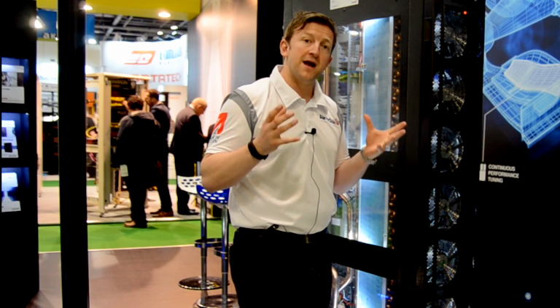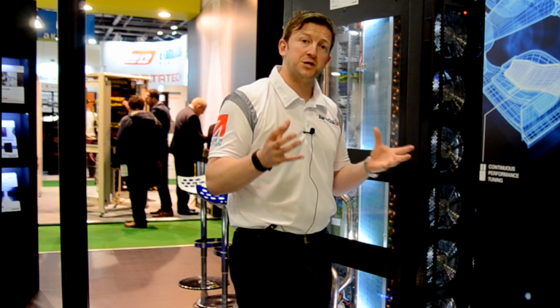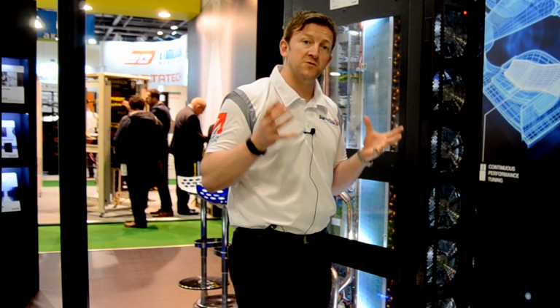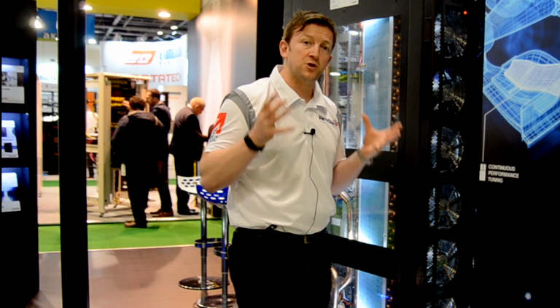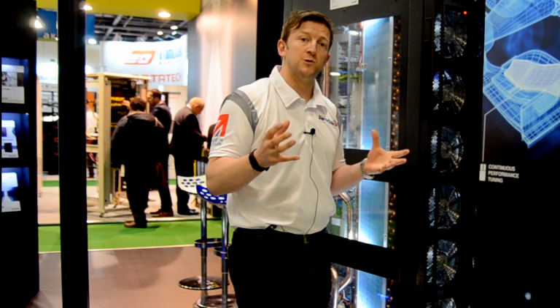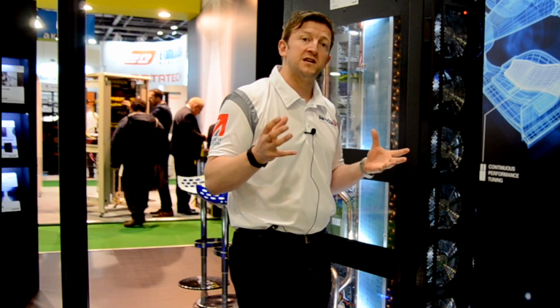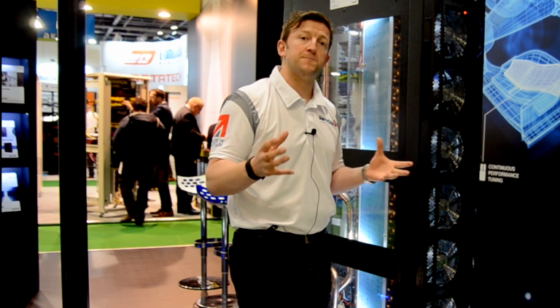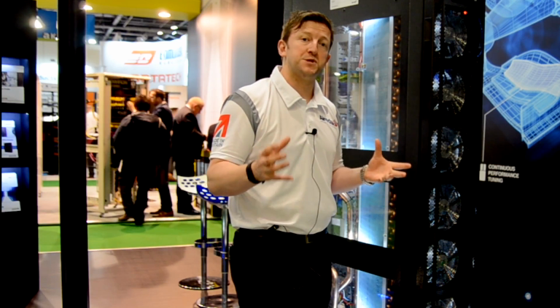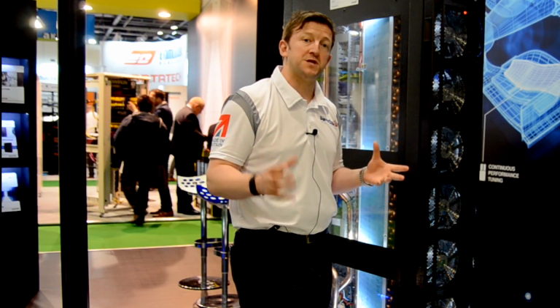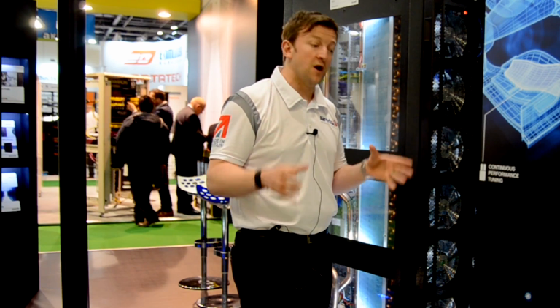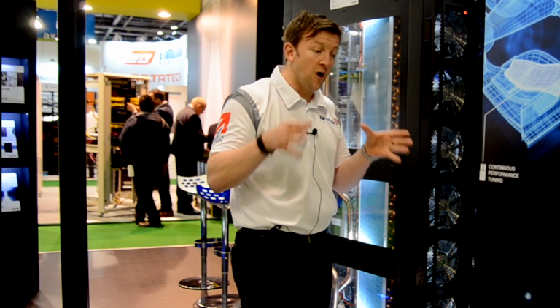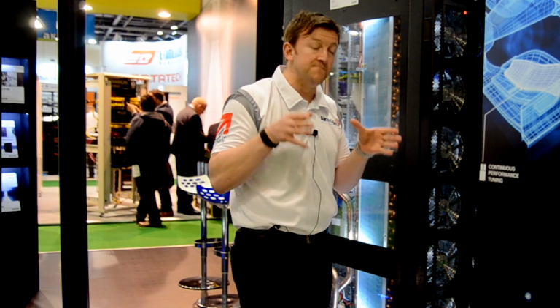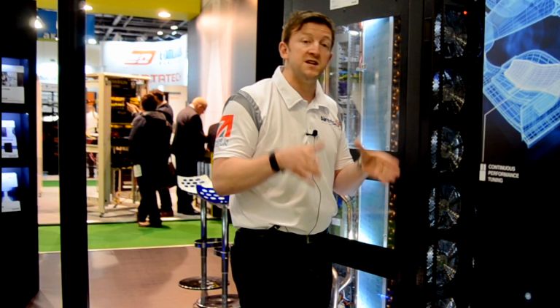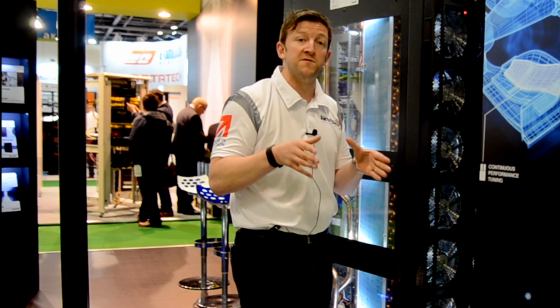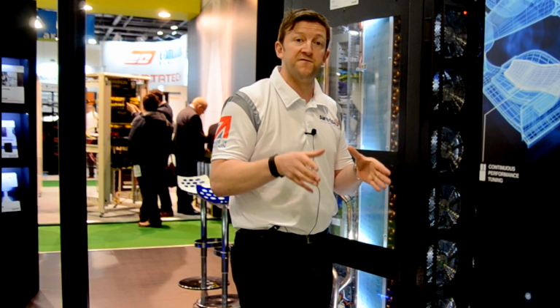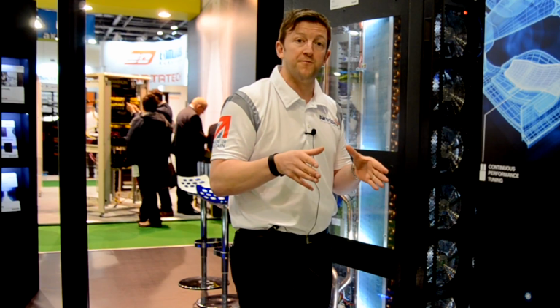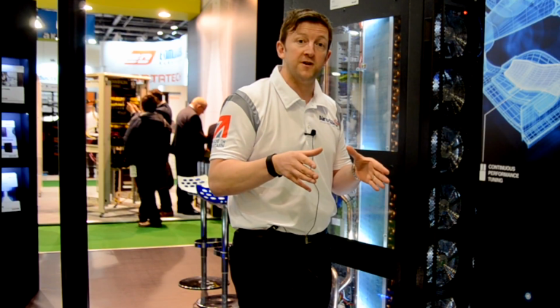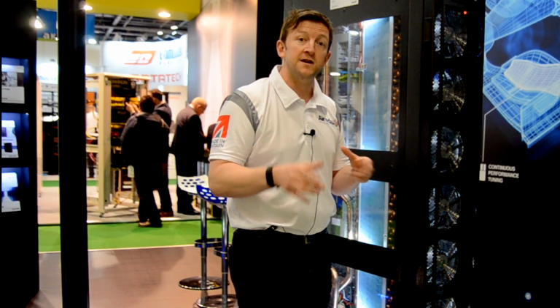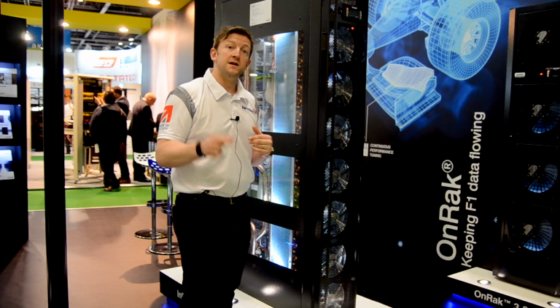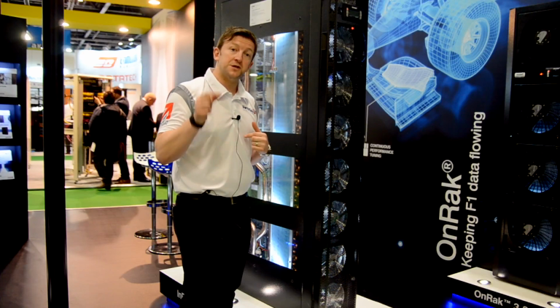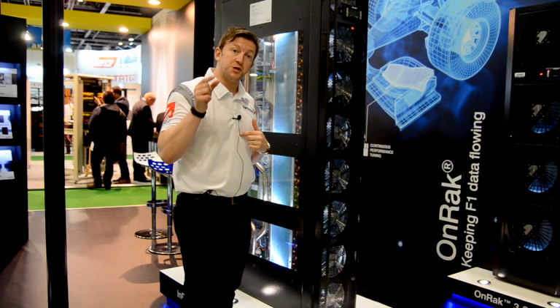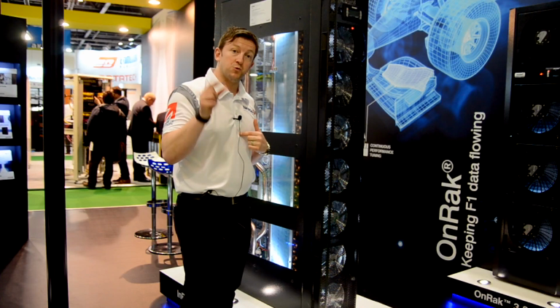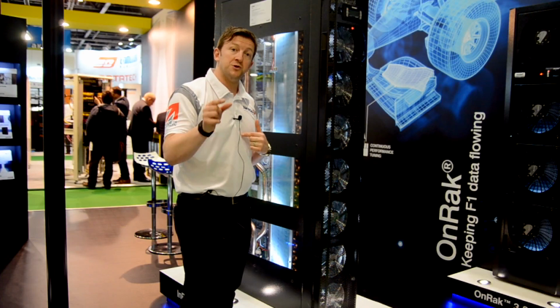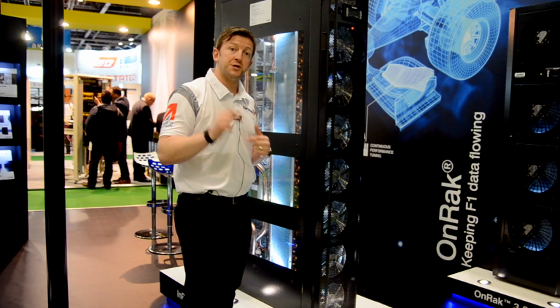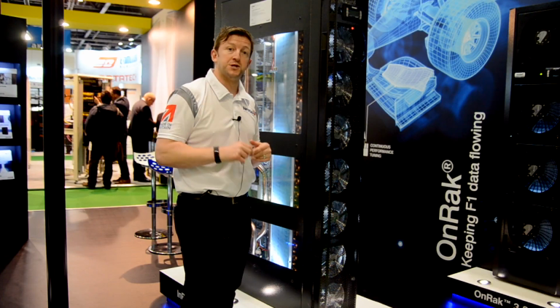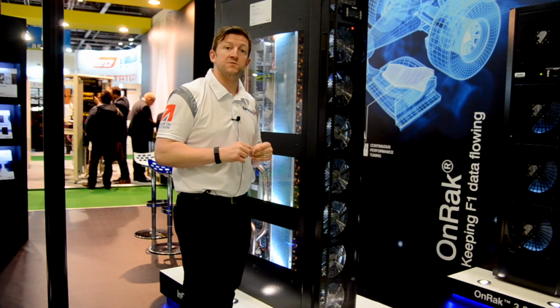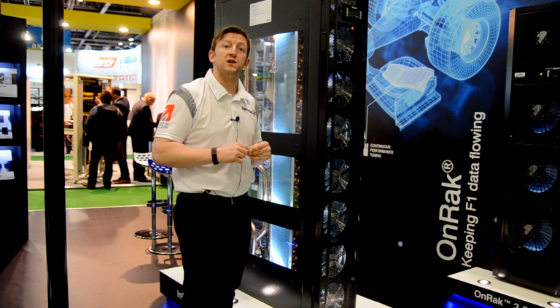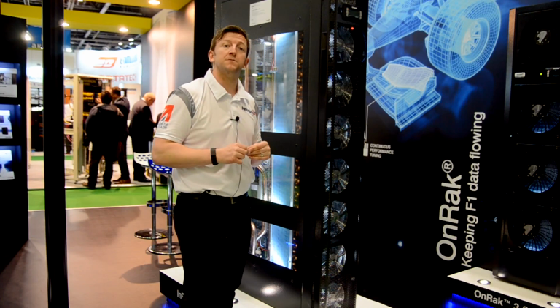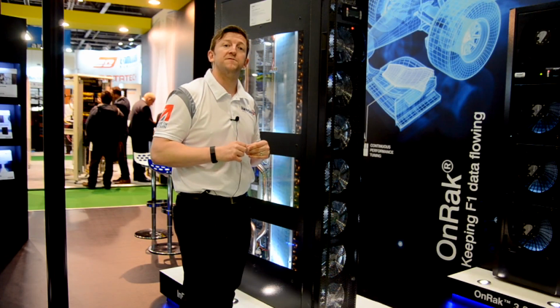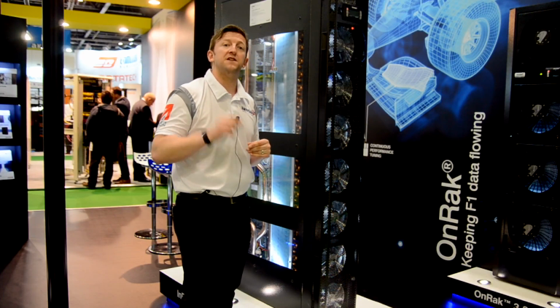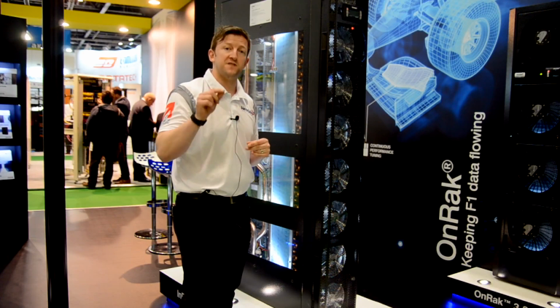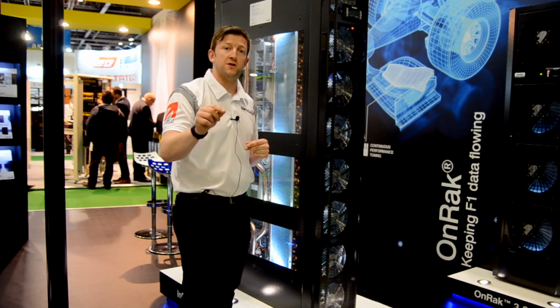Maximum cooling capacity on the minimum footprint. This is just one system that we can provide for you.